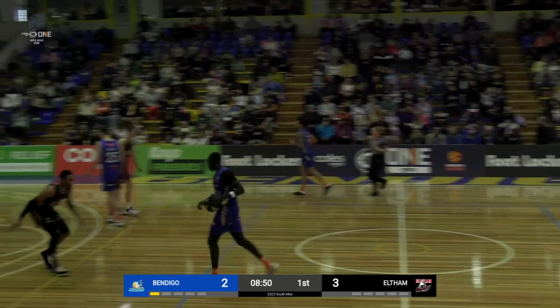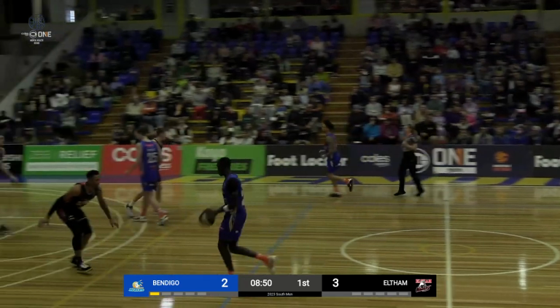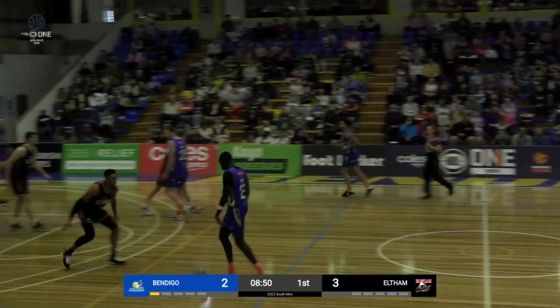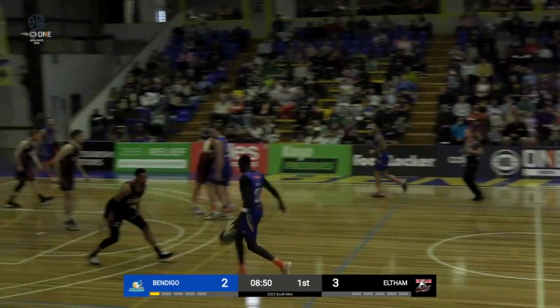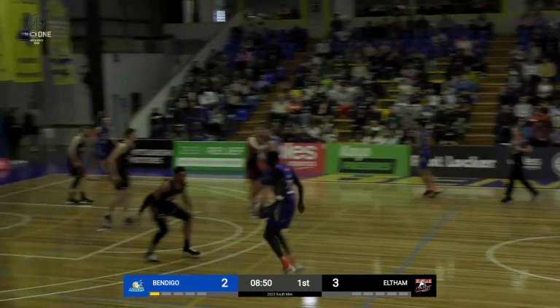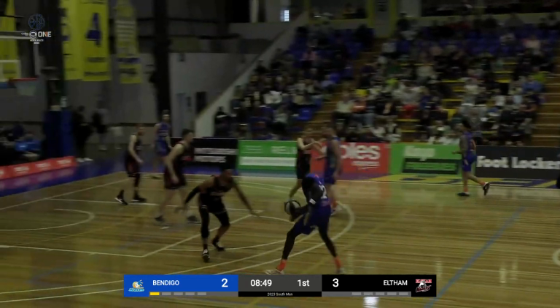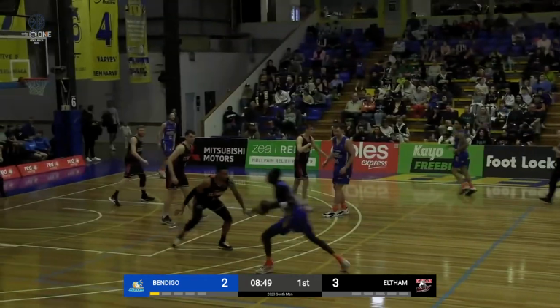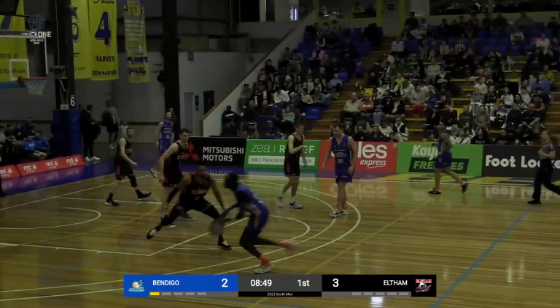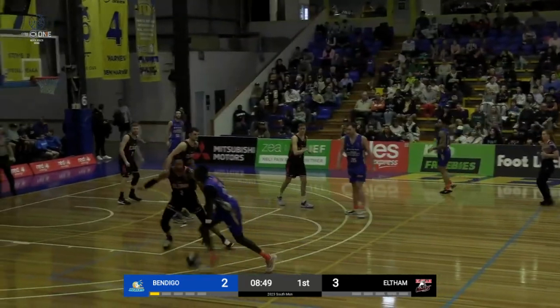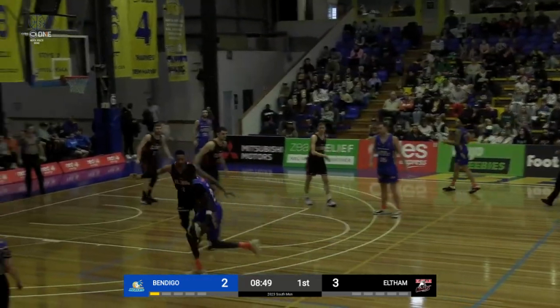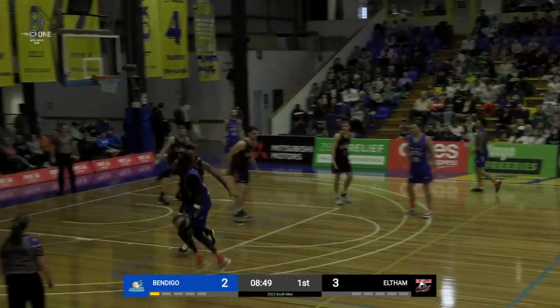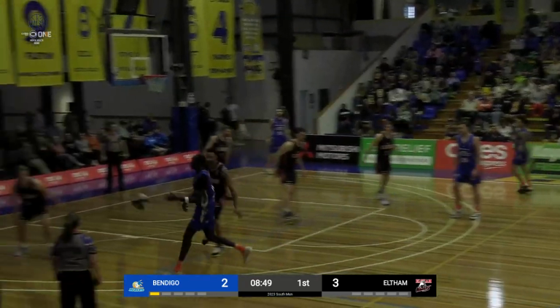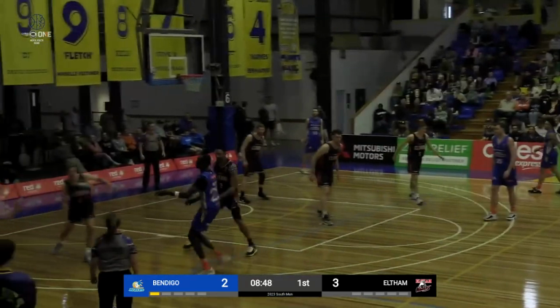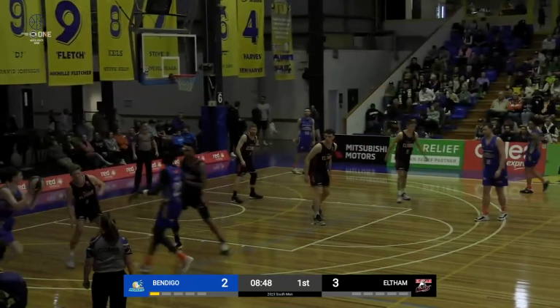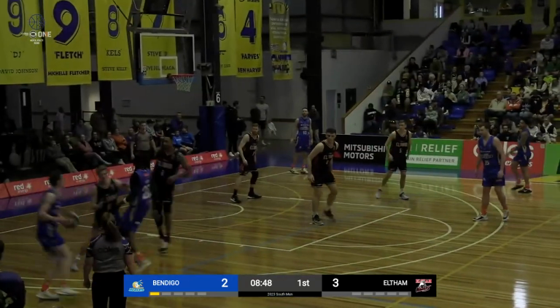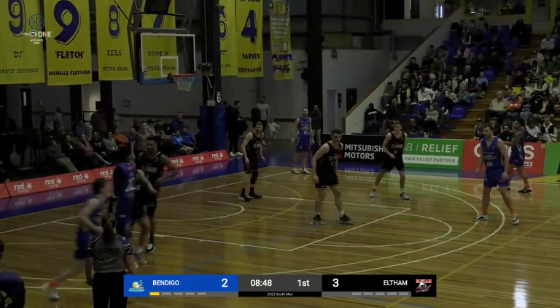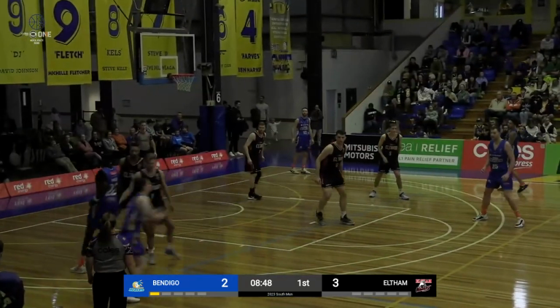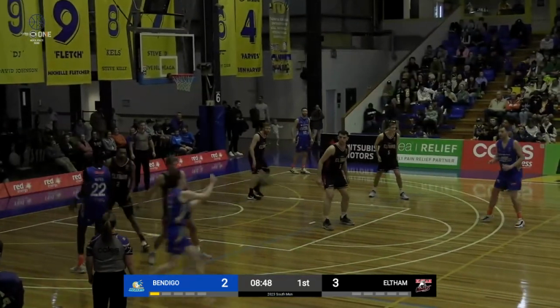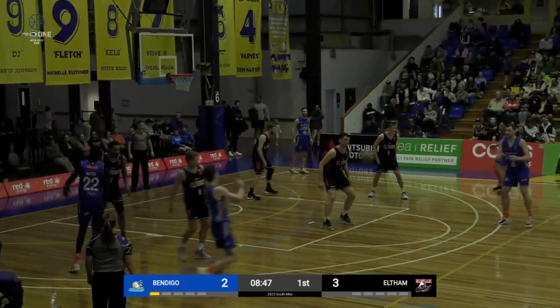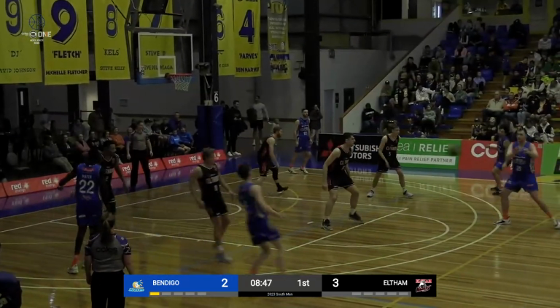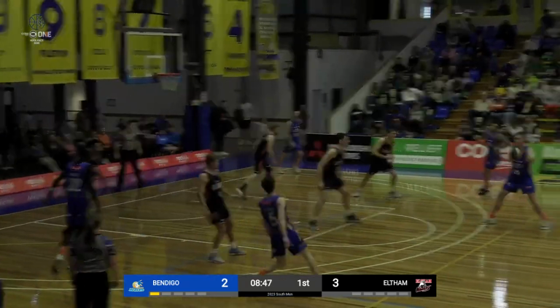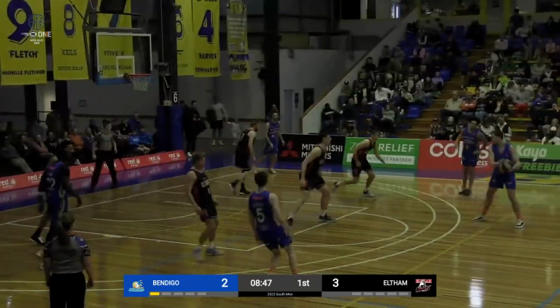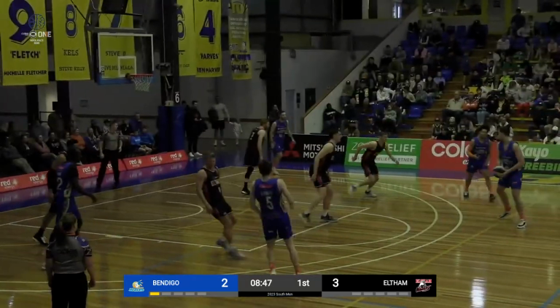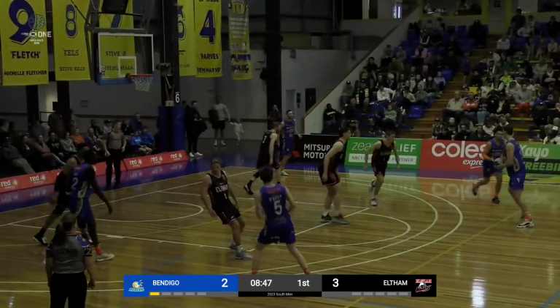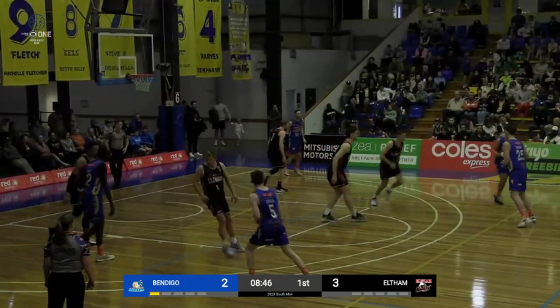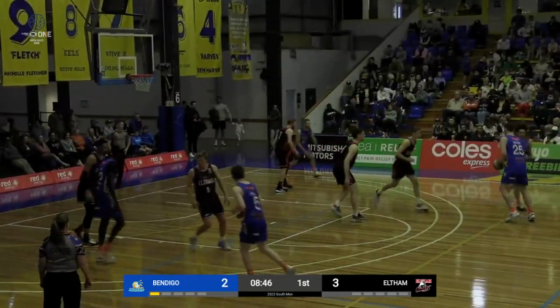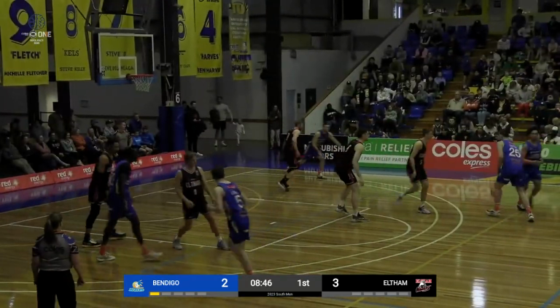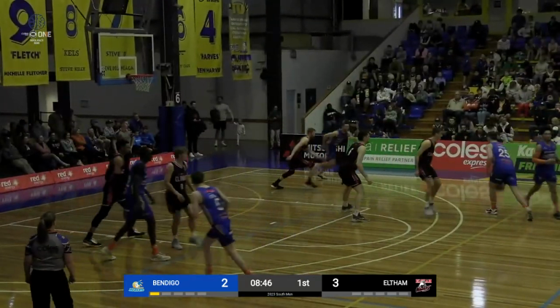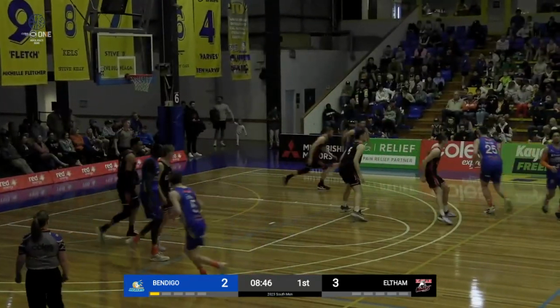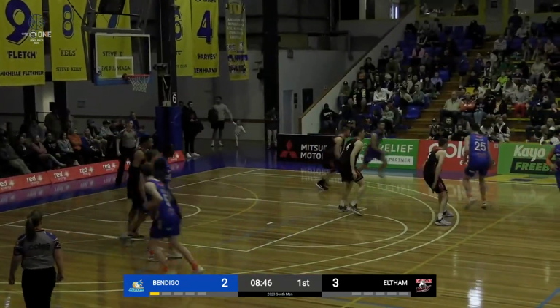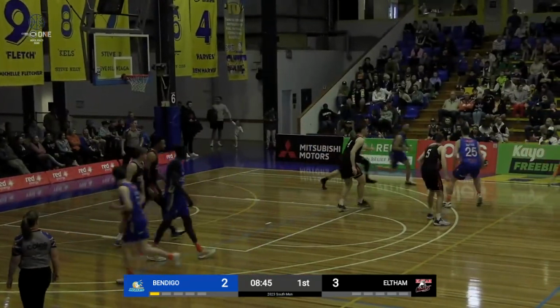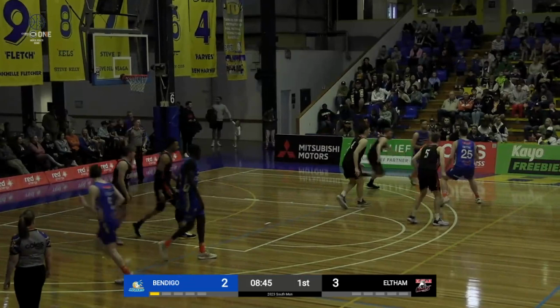Averages four points a game, so he's nearly got his average, so well done. Sam, nearly got your average in one shot.